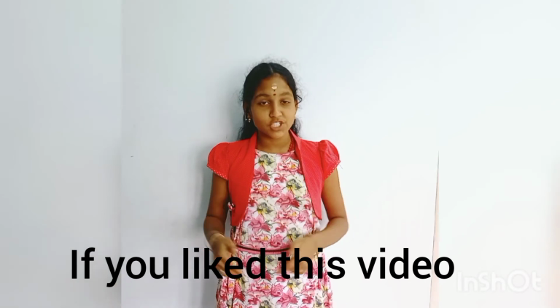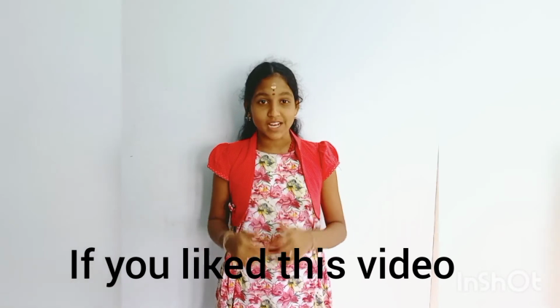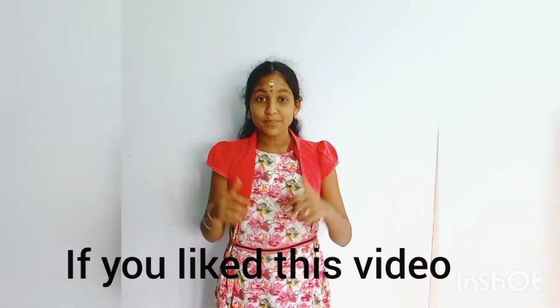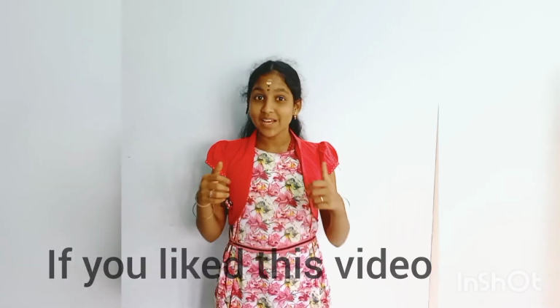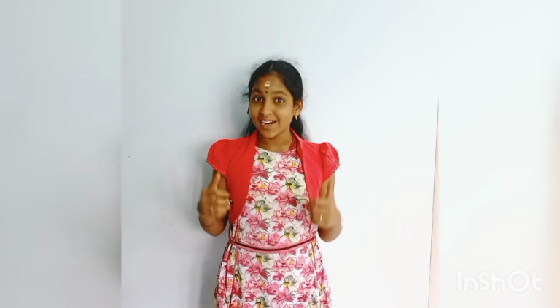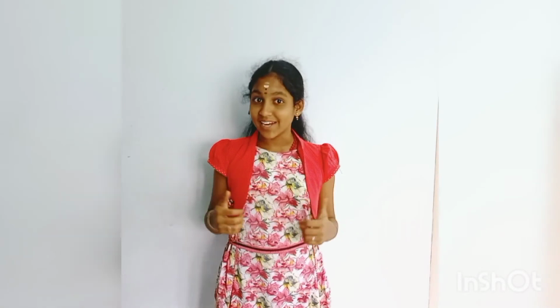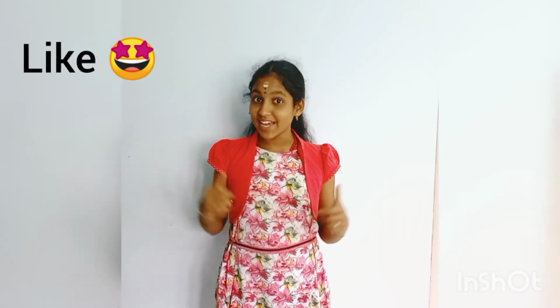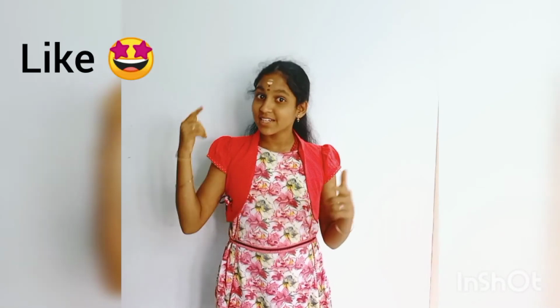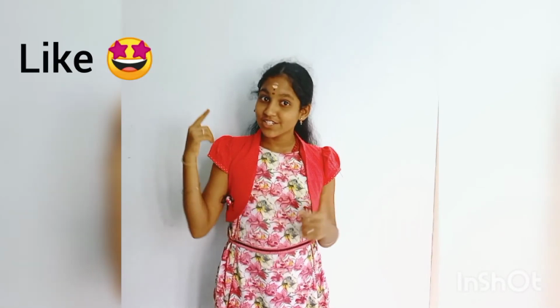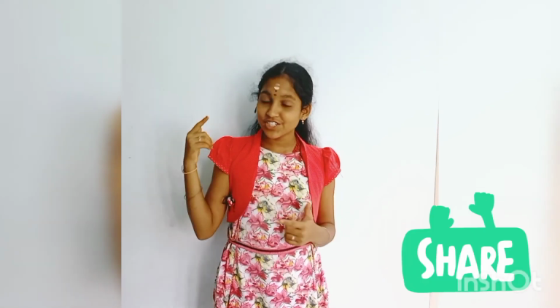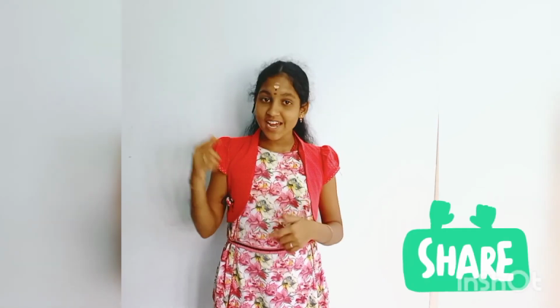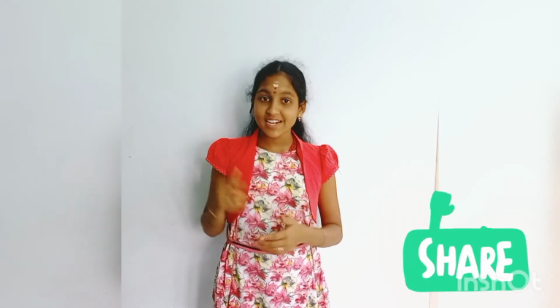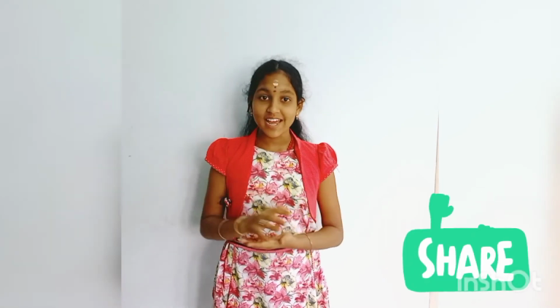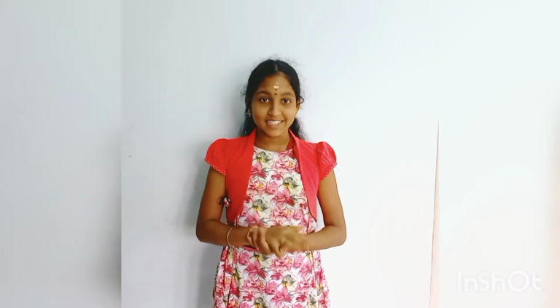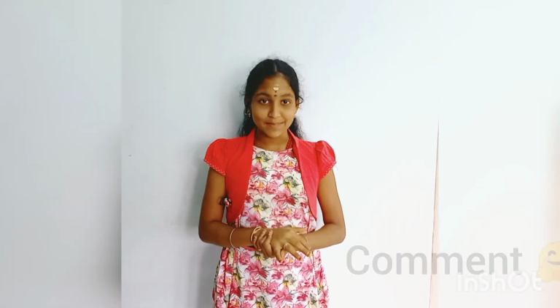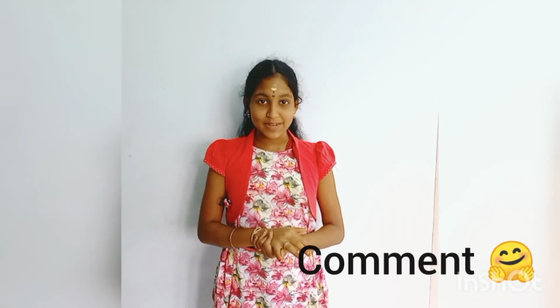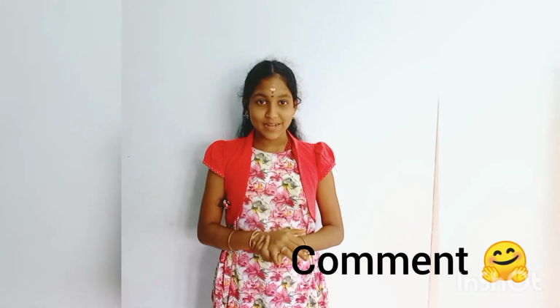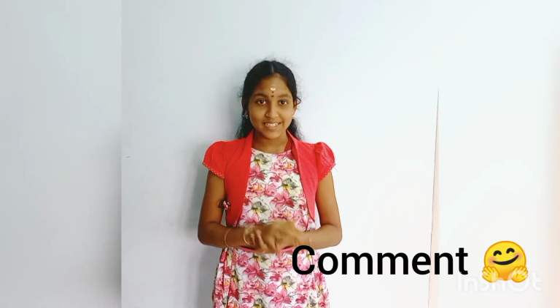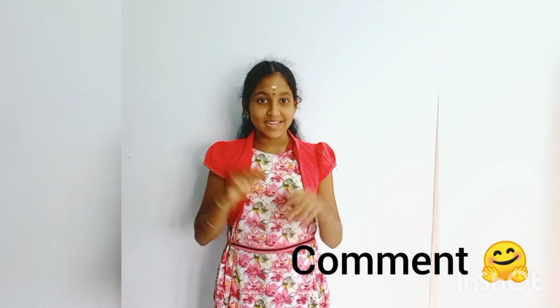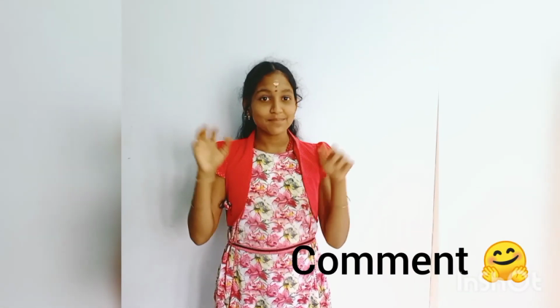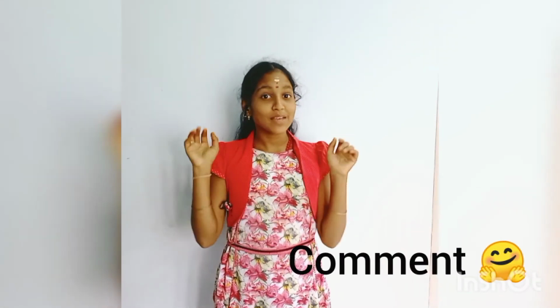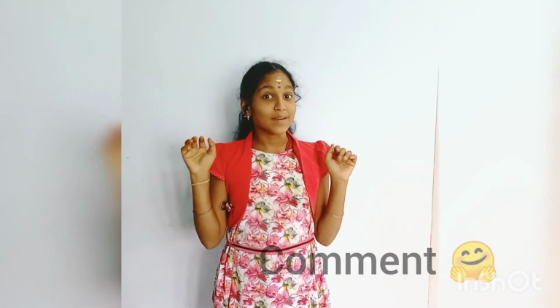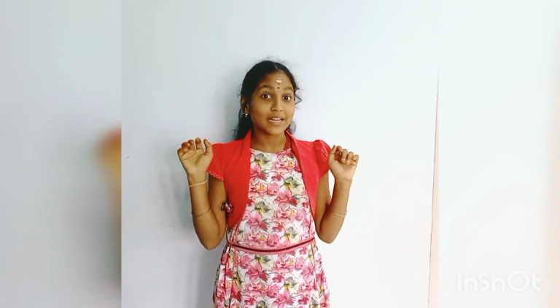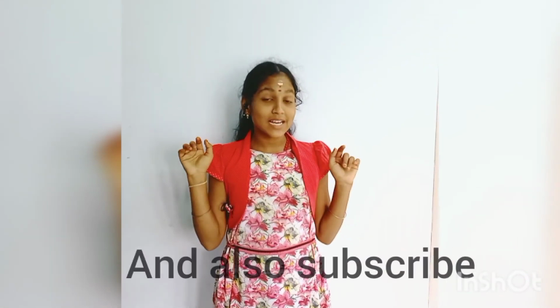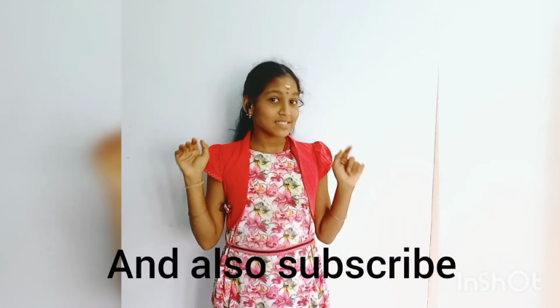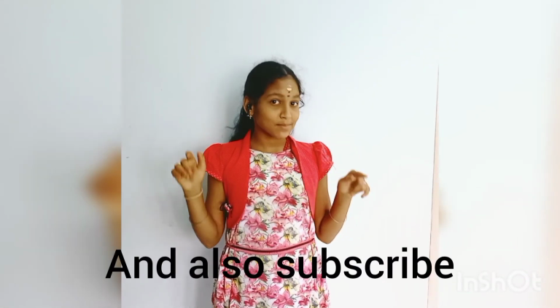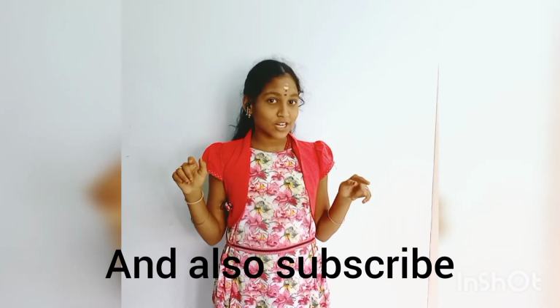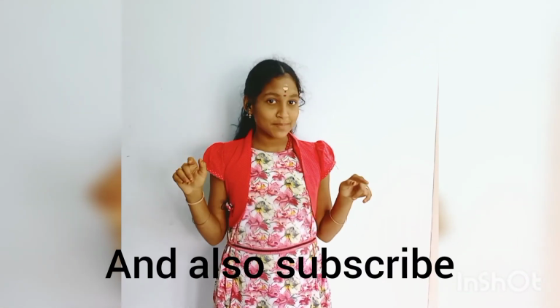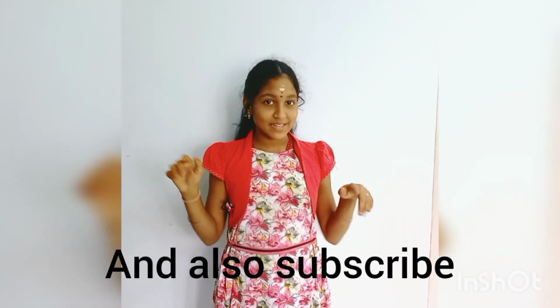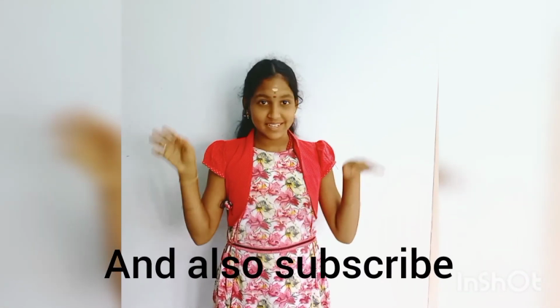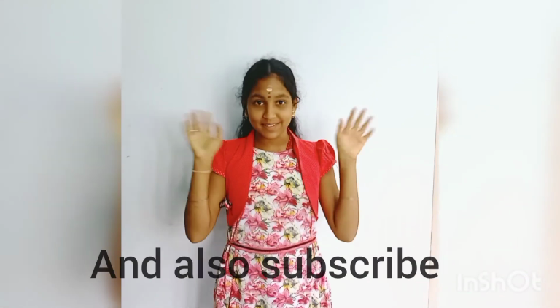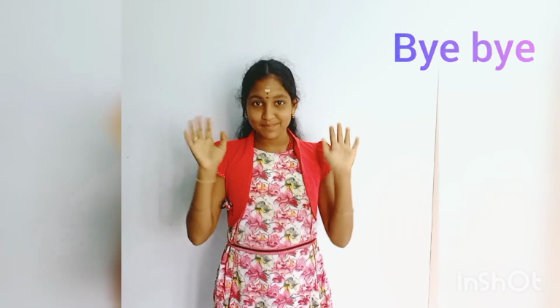Like, share, and comment. And subscribe. Bye-bye.